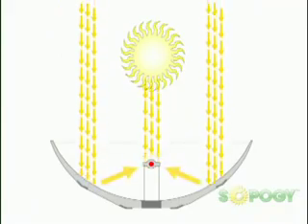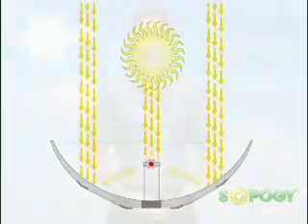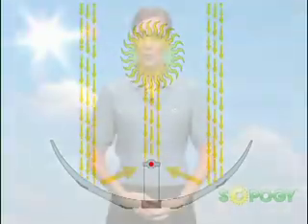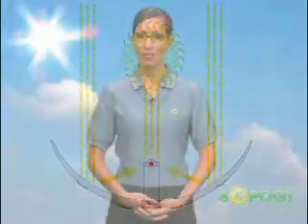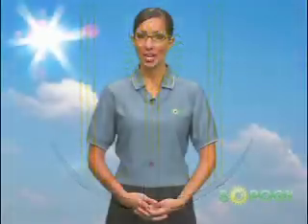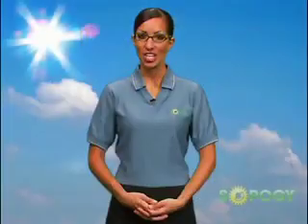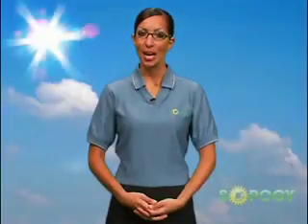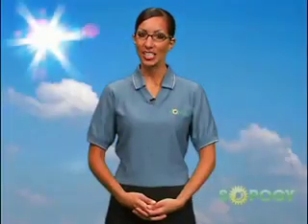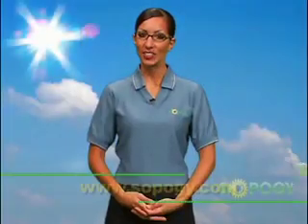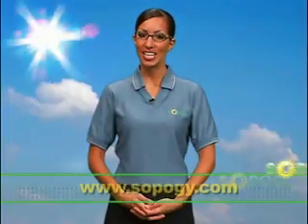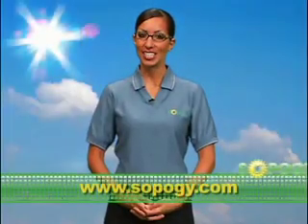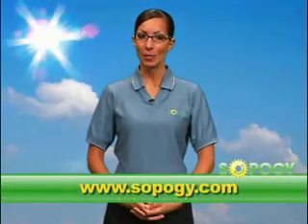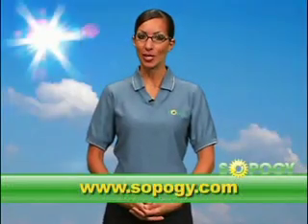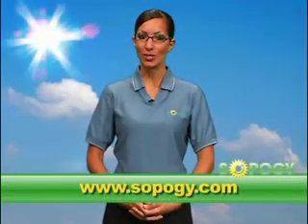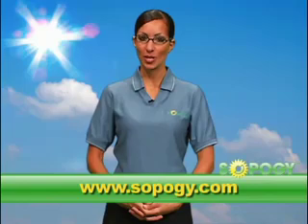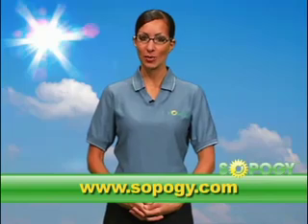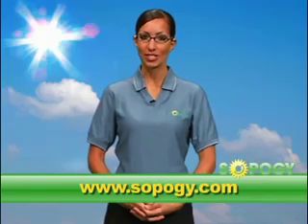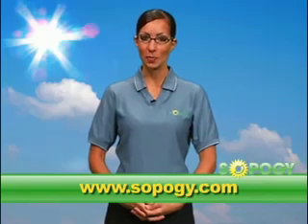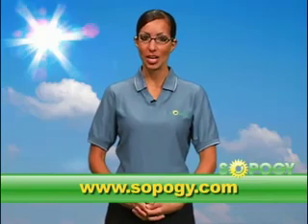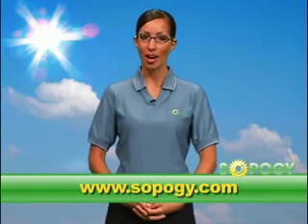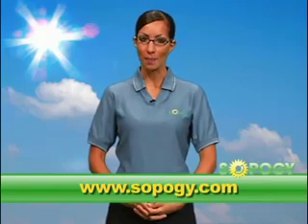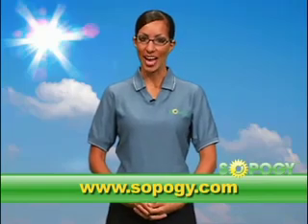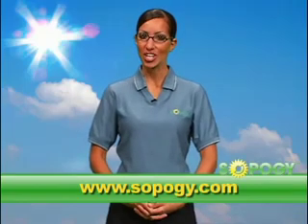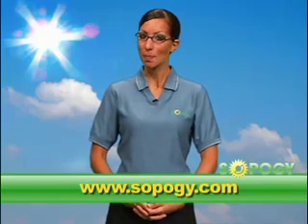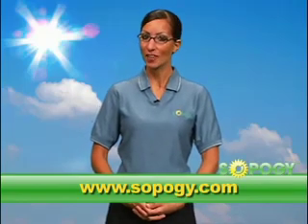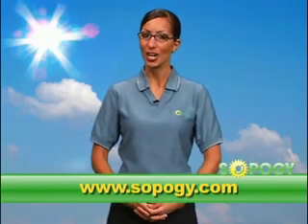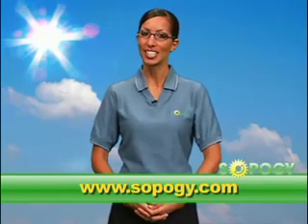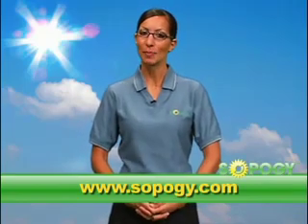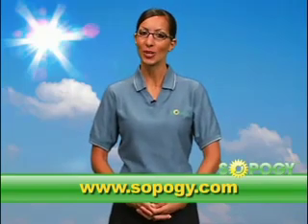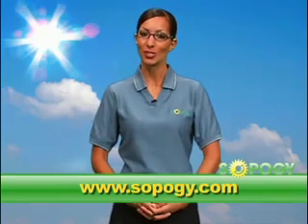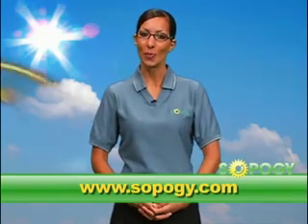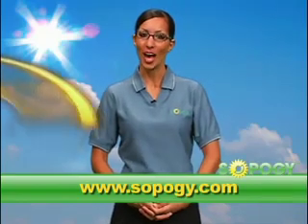For more information, please visit us at www.sopog.com and check back for our next episode of SOPO How.